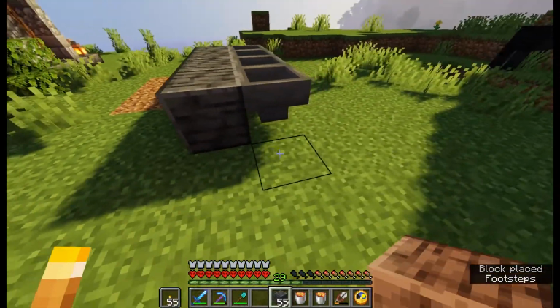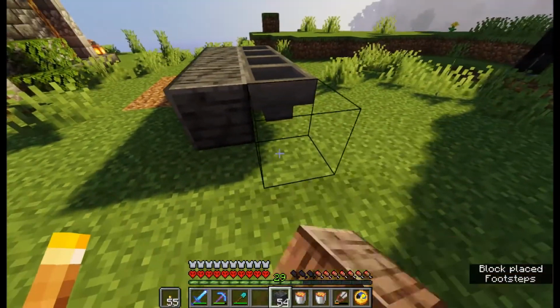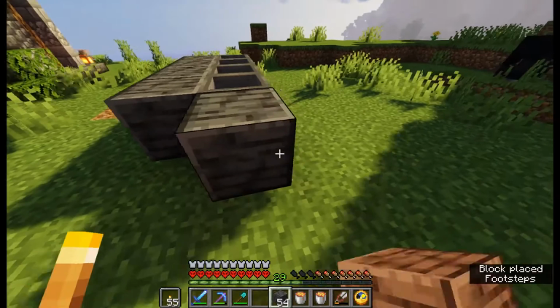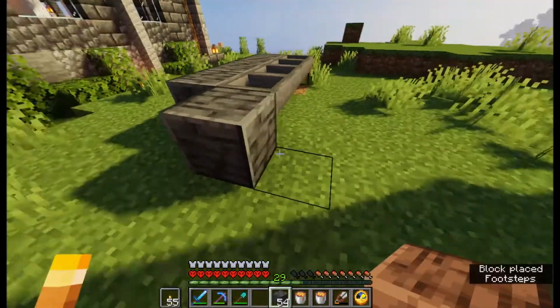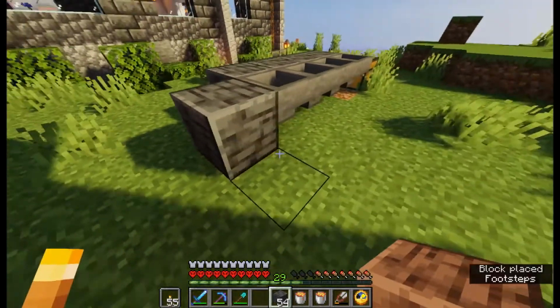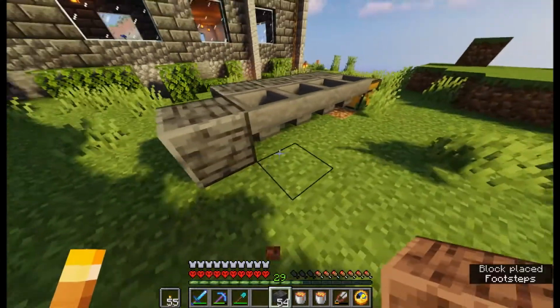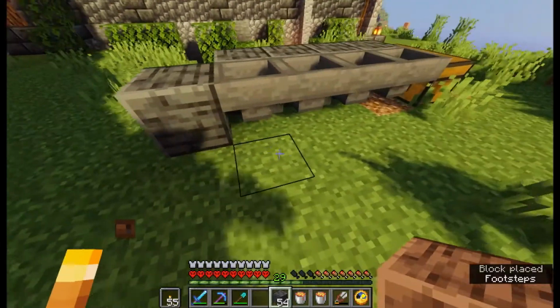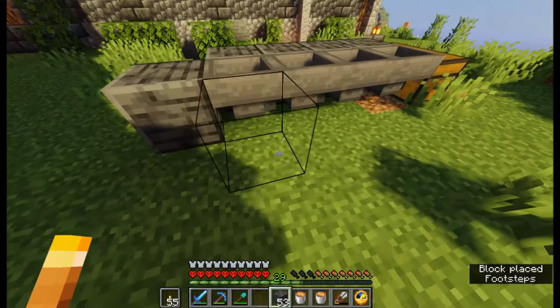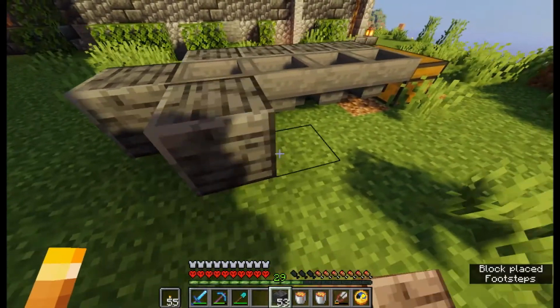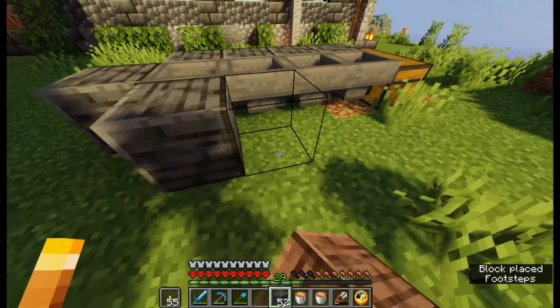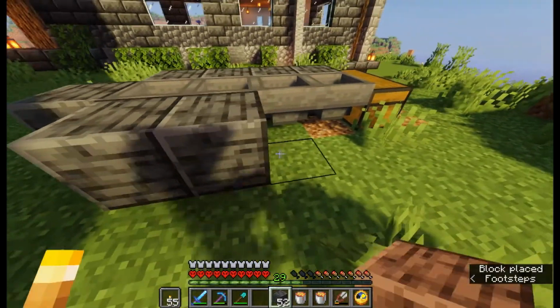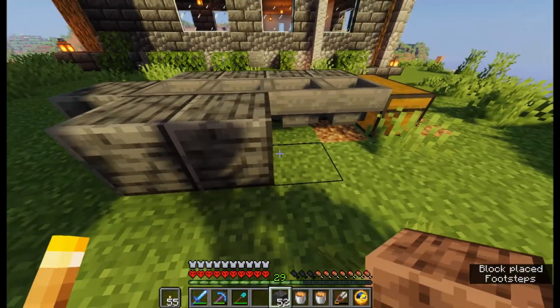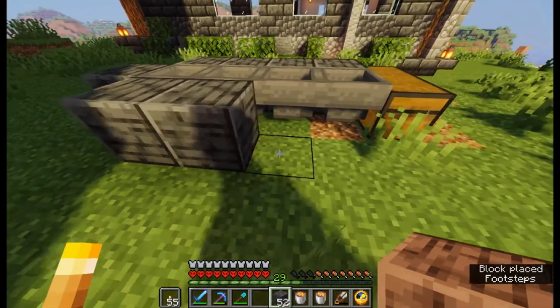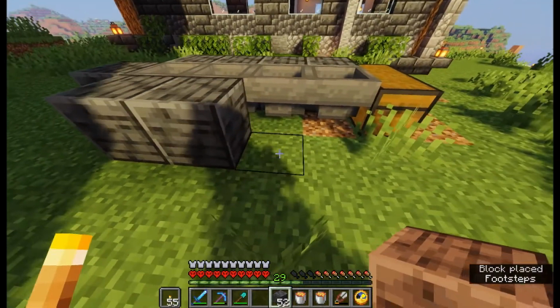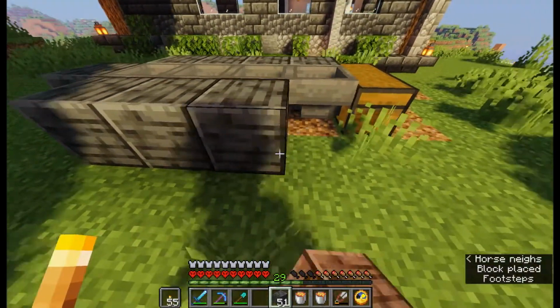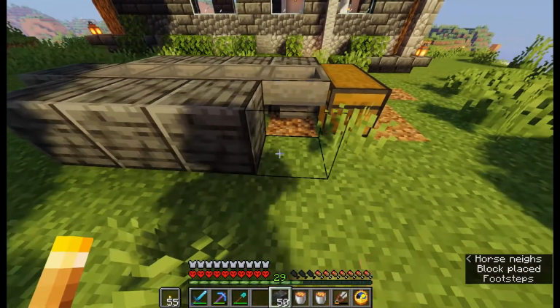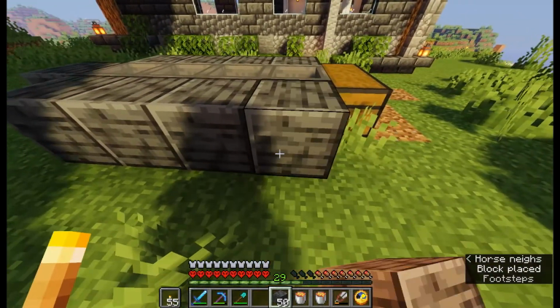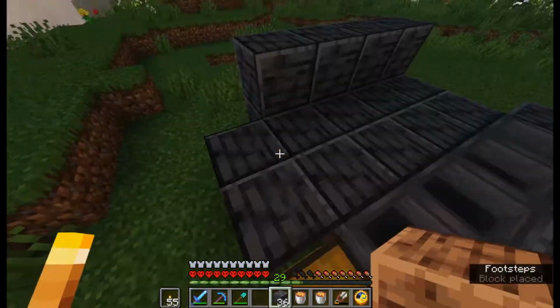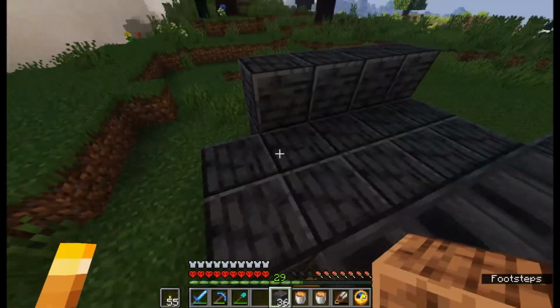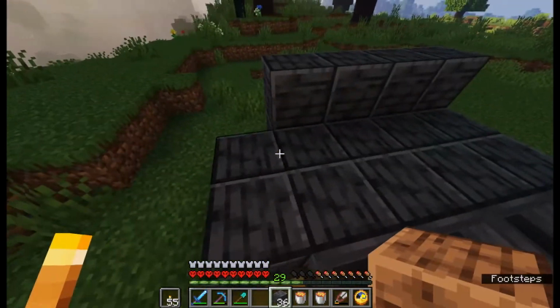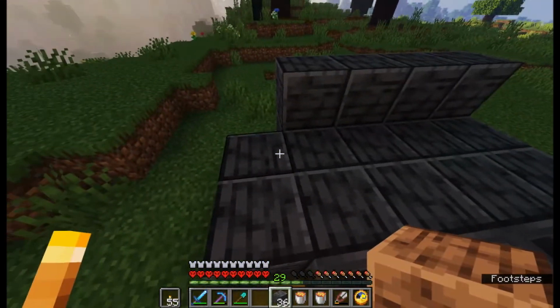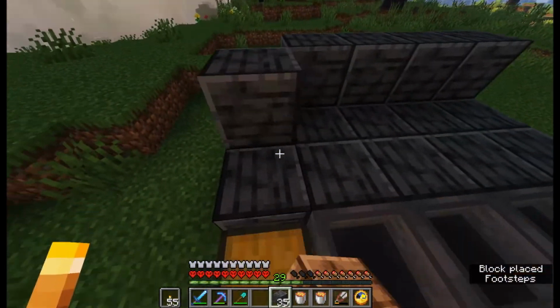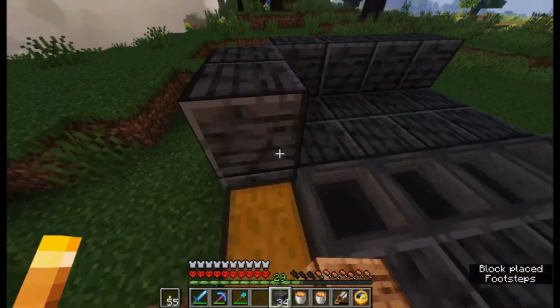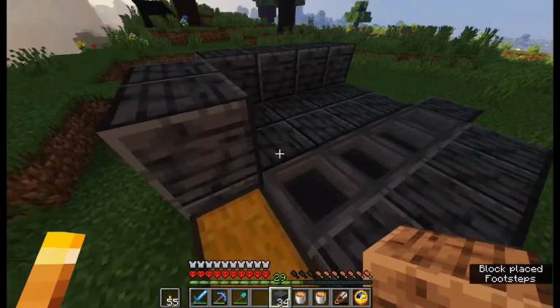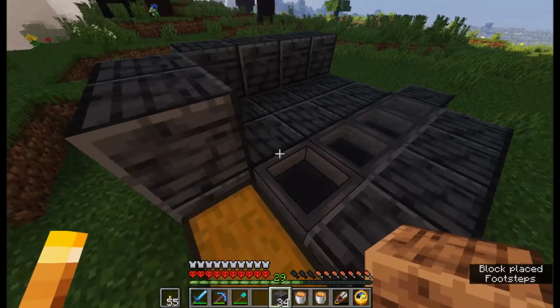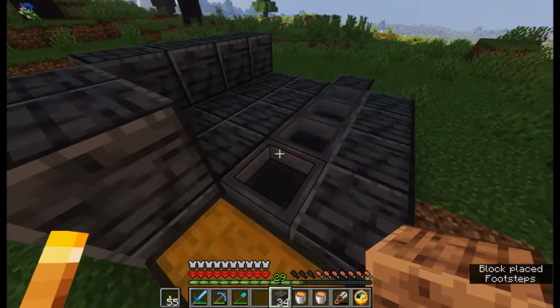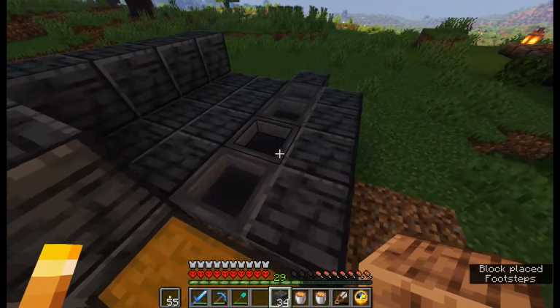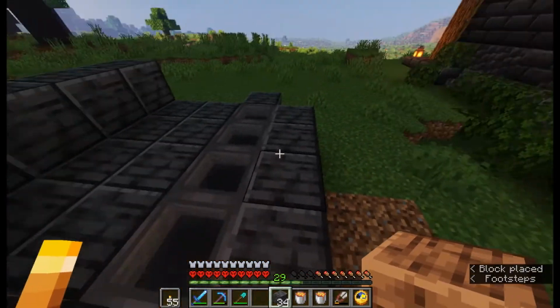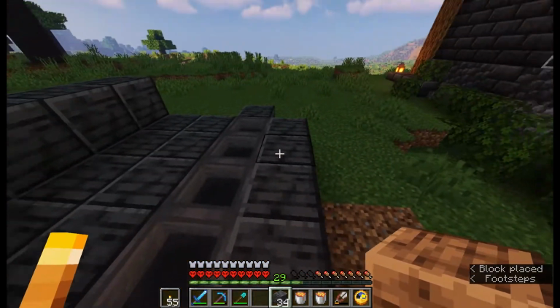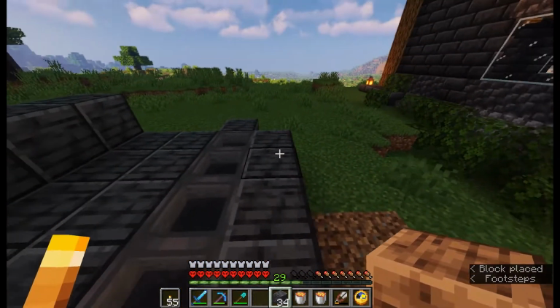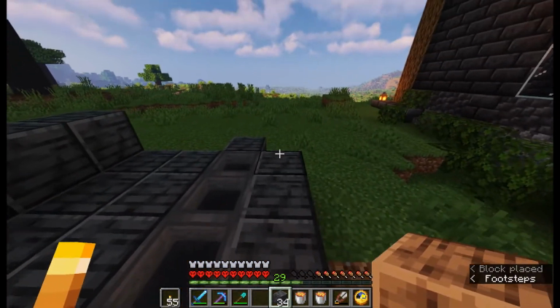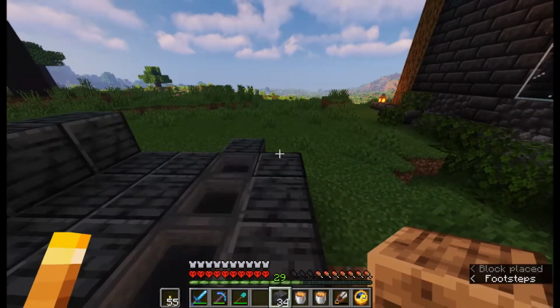The water and the lava — we'll go like this over here. Glass so we can see the lava — I like the sight of the lava through the glass.